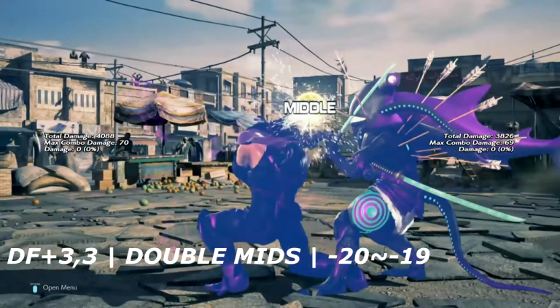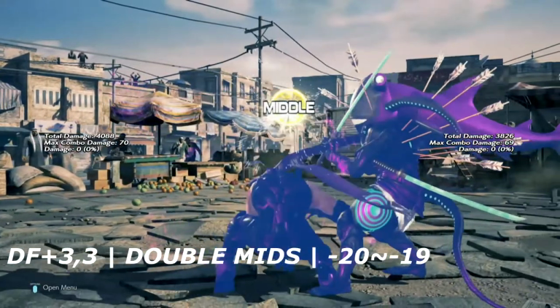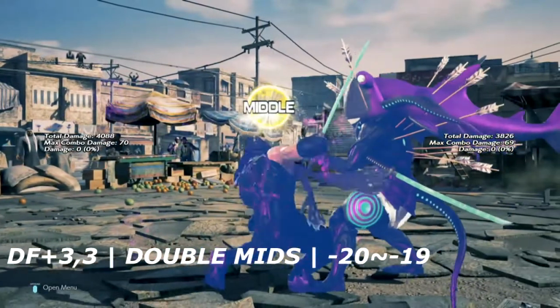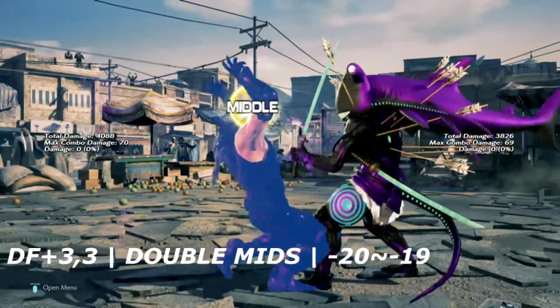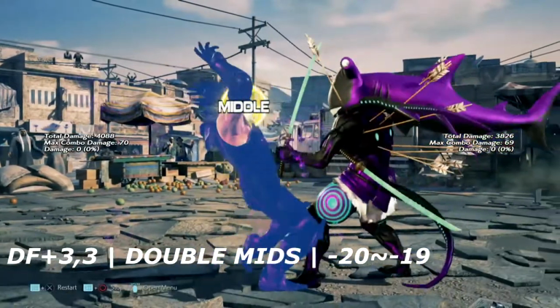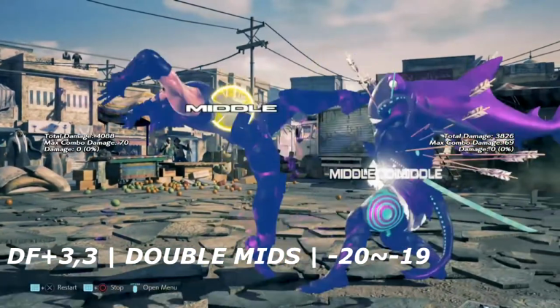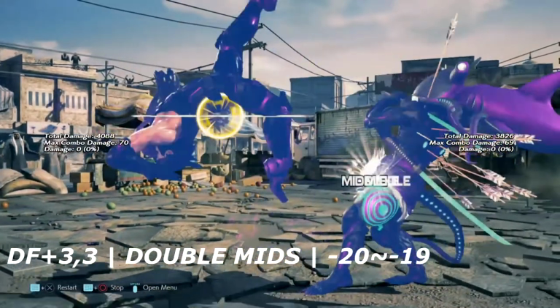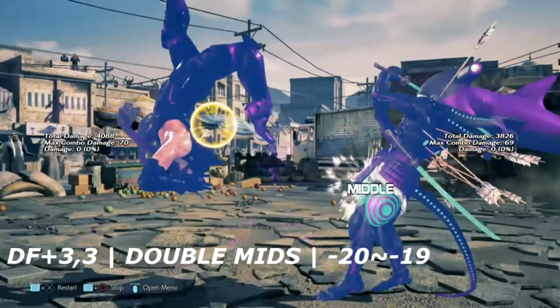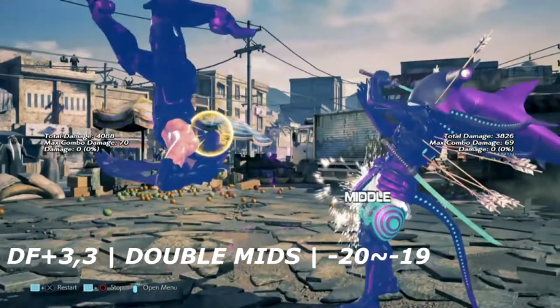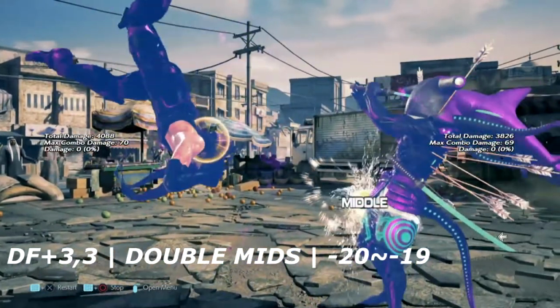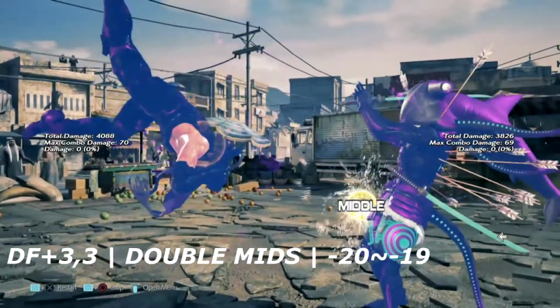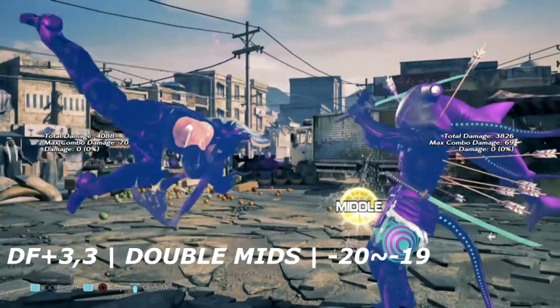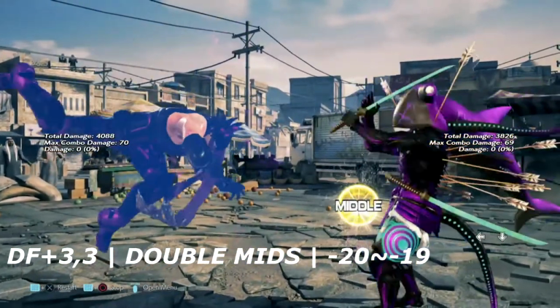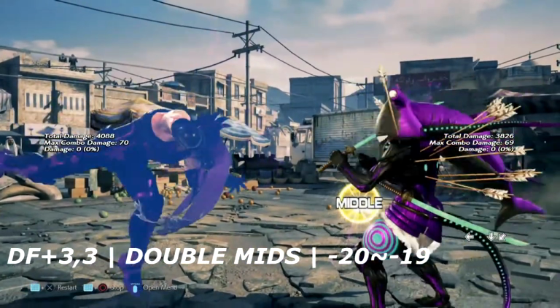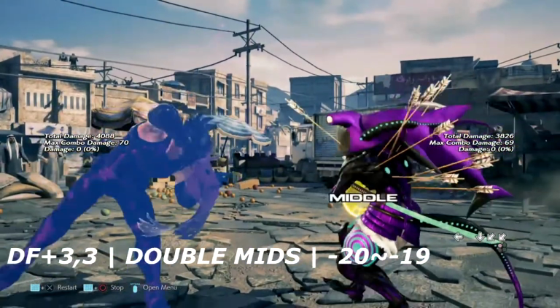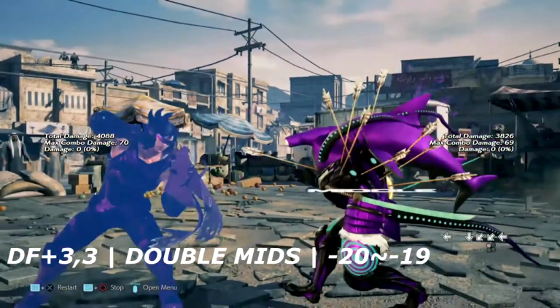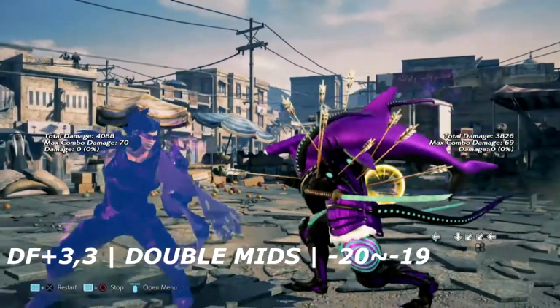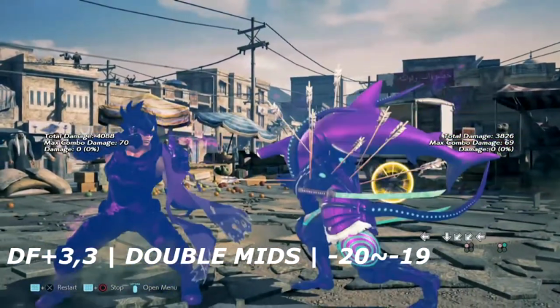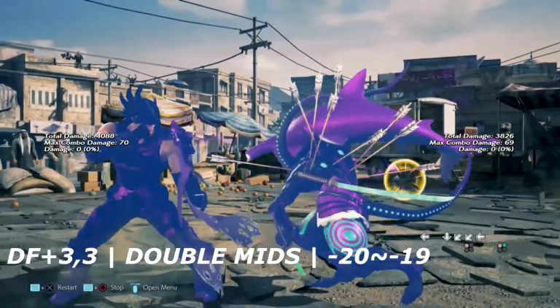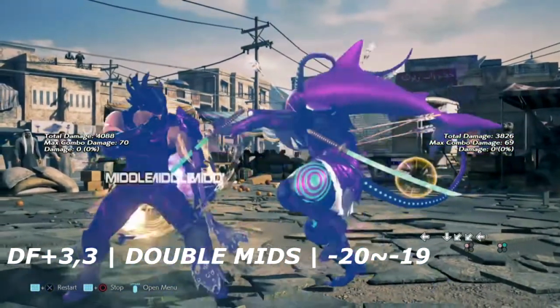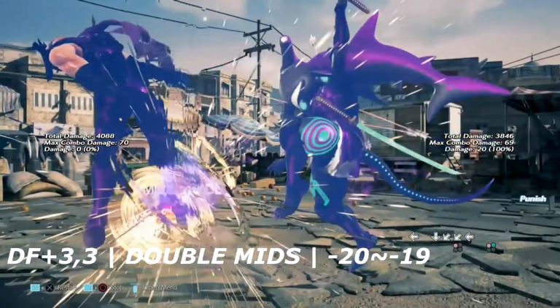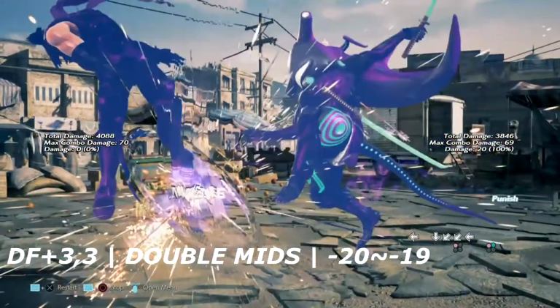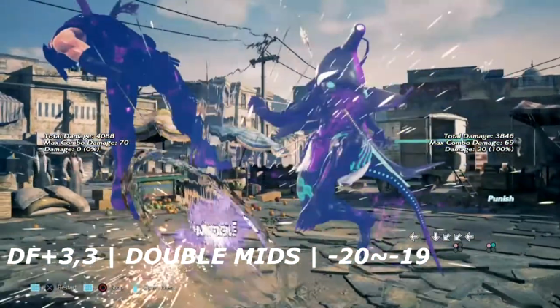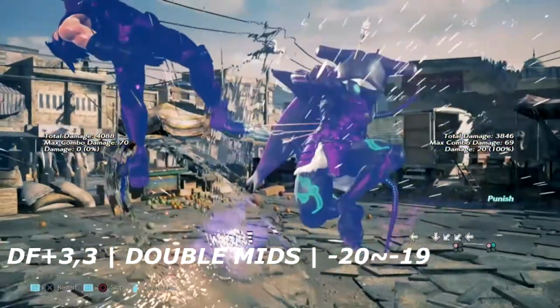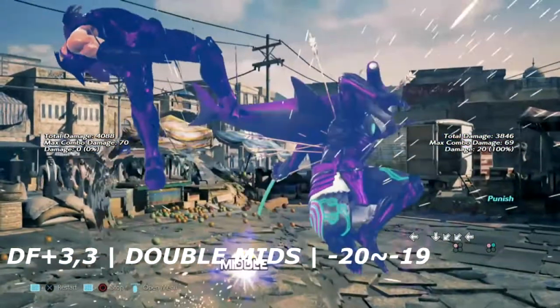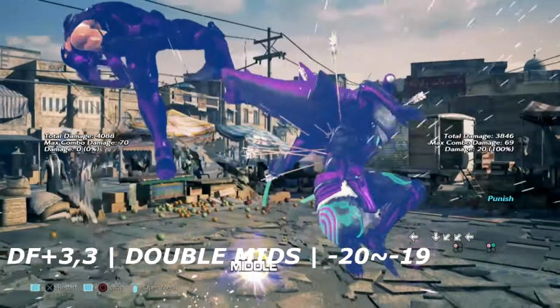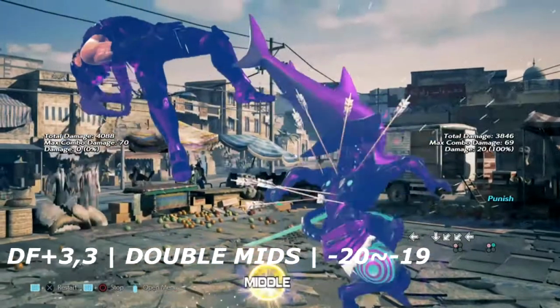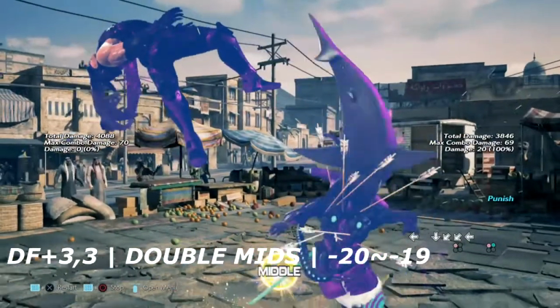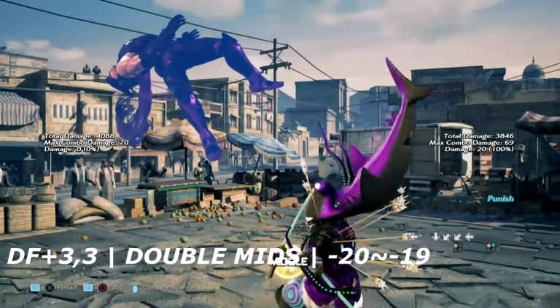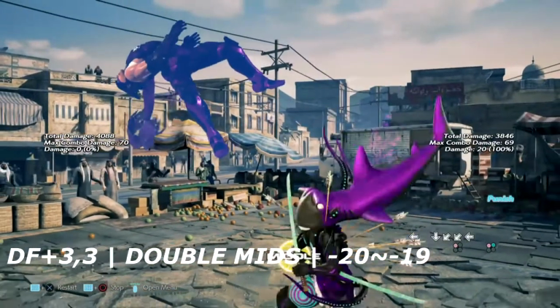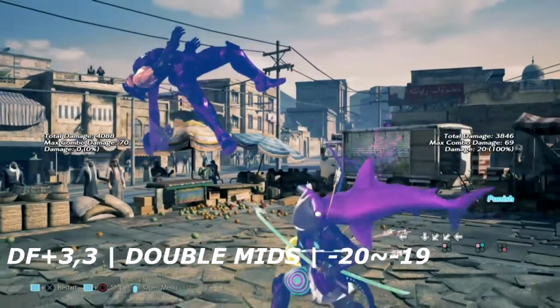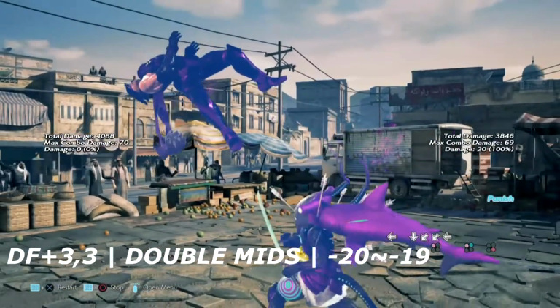Down 4,3 is a double mid, but with the pushback it's still negative 20. Crouch dash 1 is the only one that works.